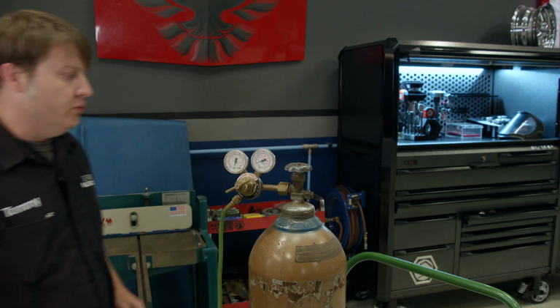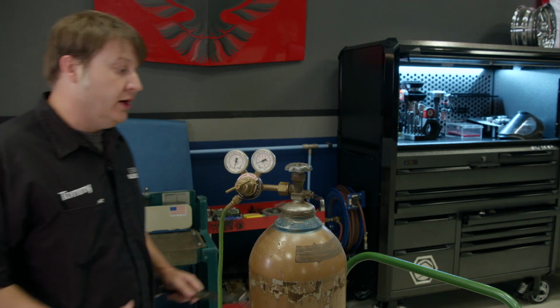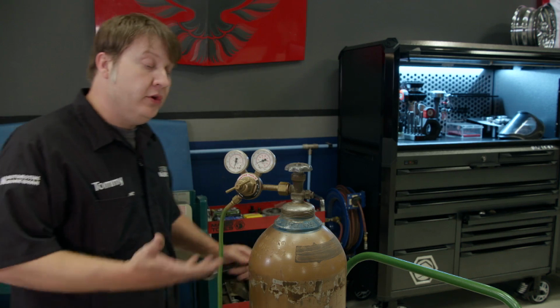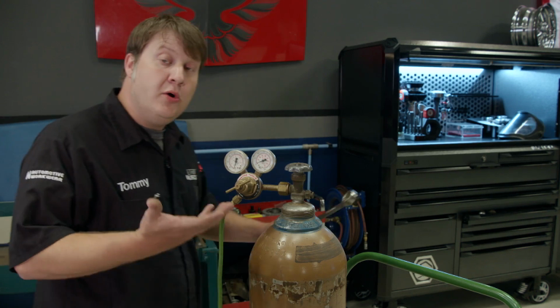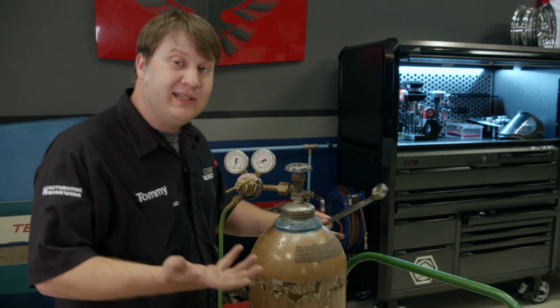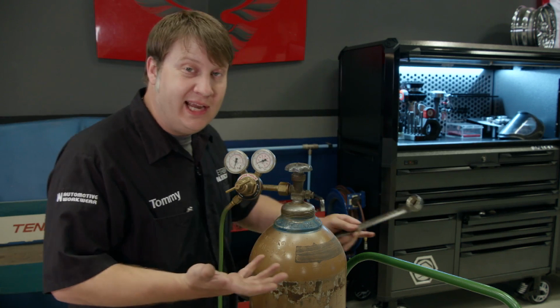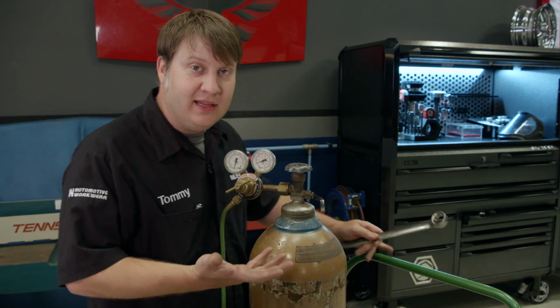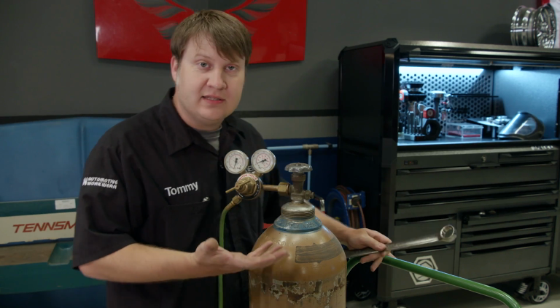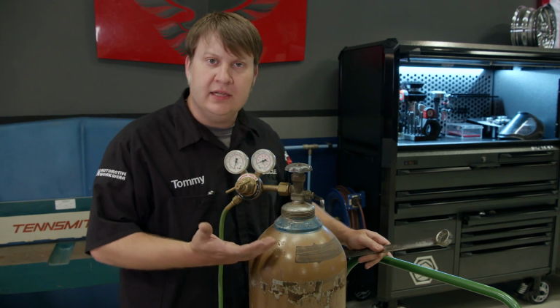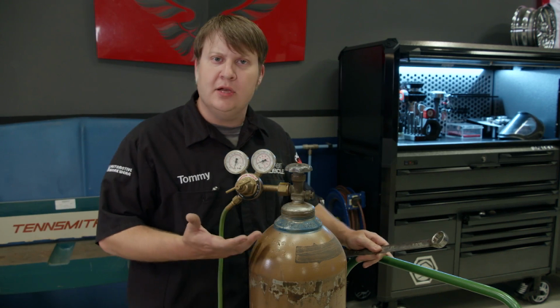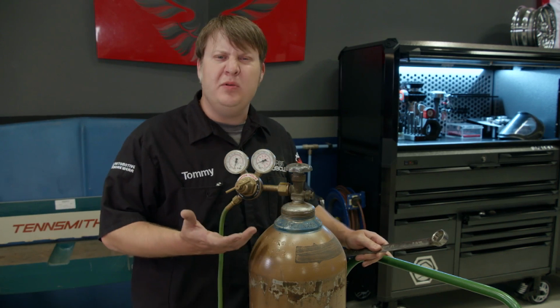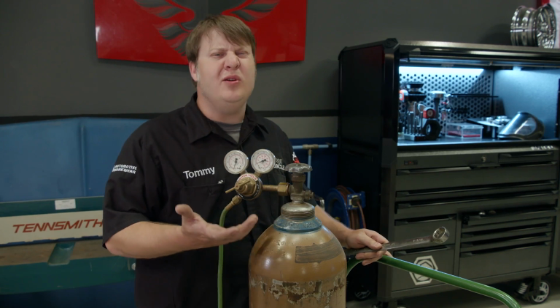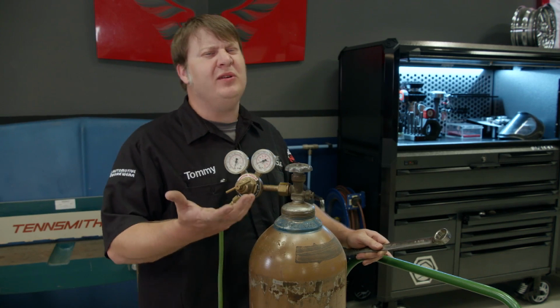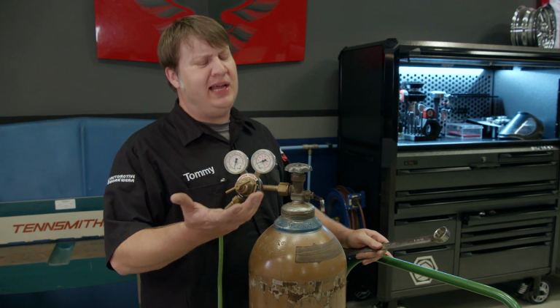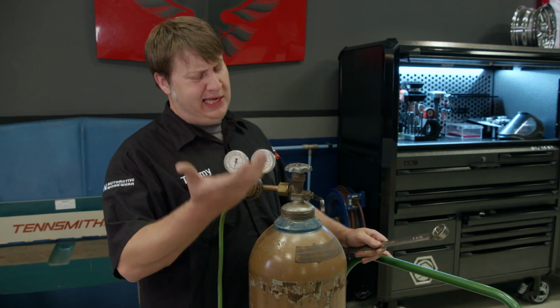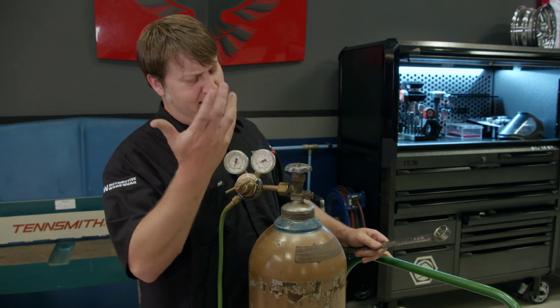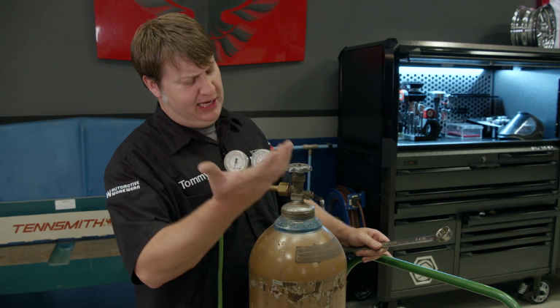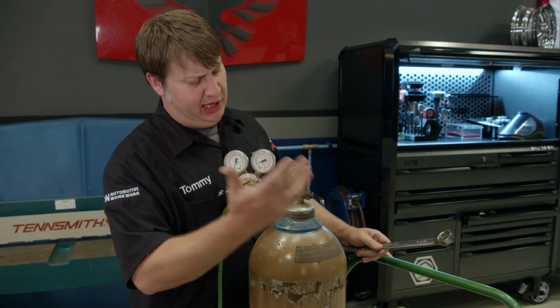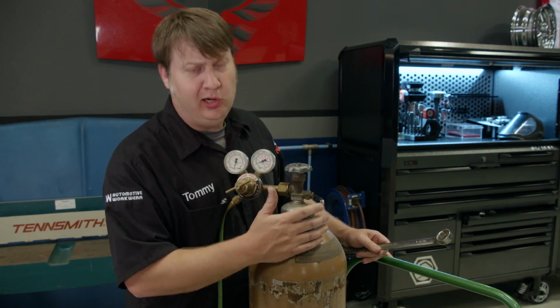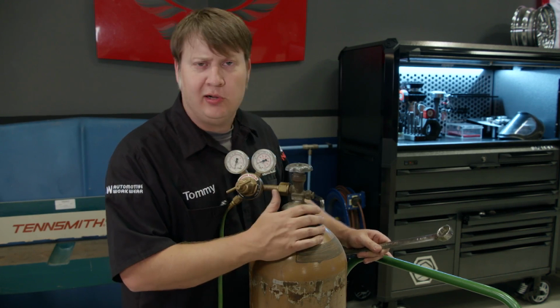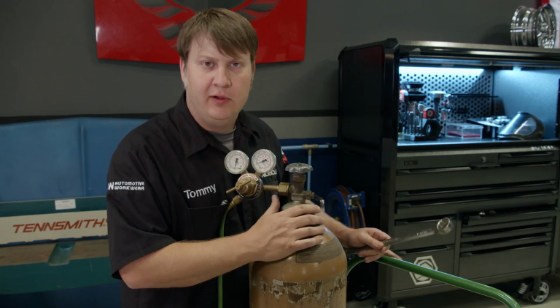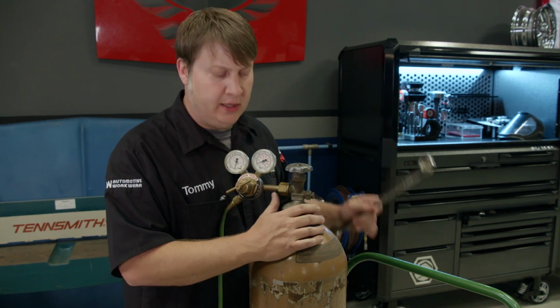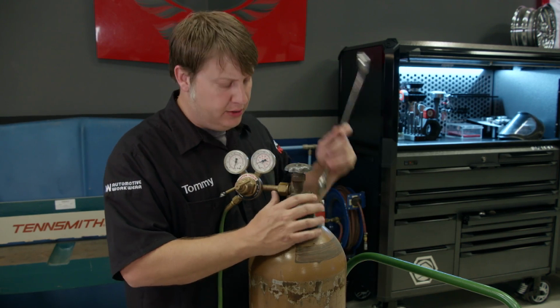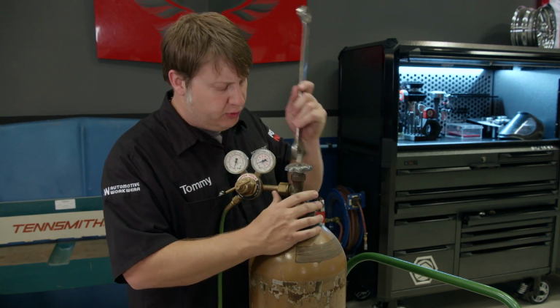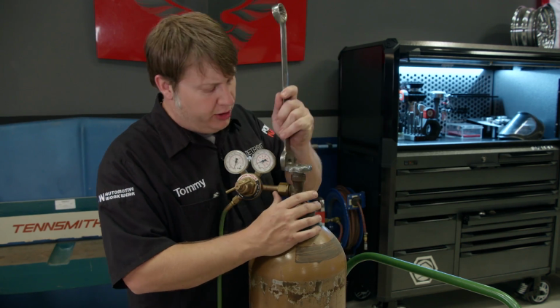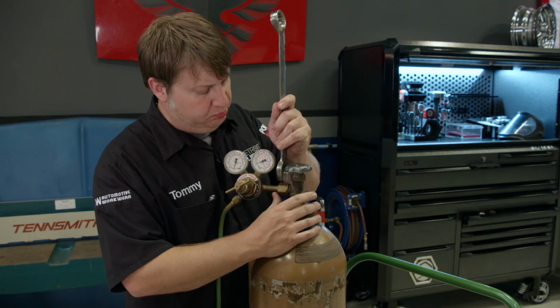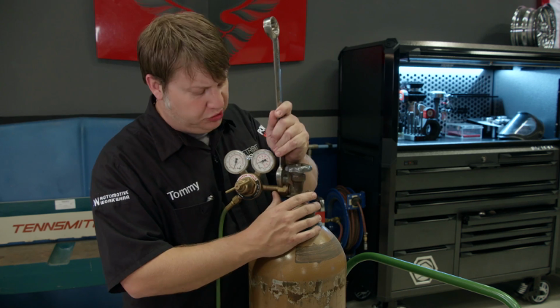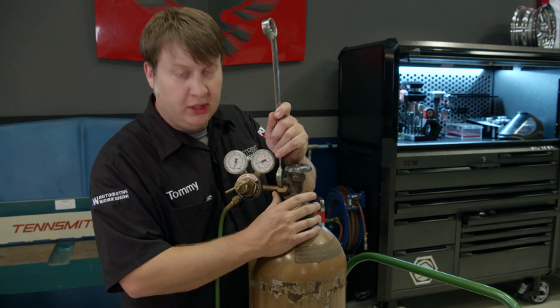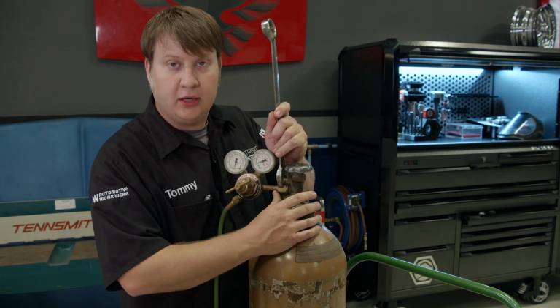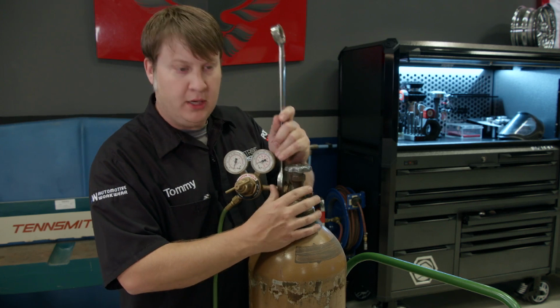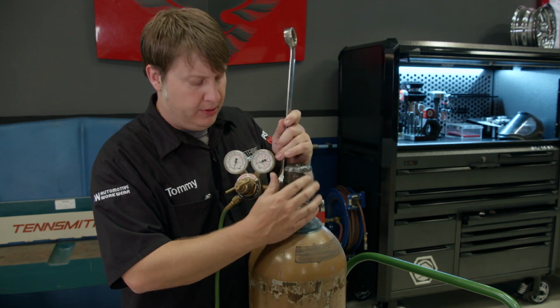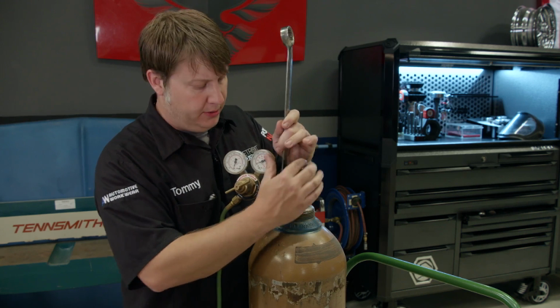Whenever you go to tighten these things up, you don't have to get like Hulk on it. You just want to snug them up good.